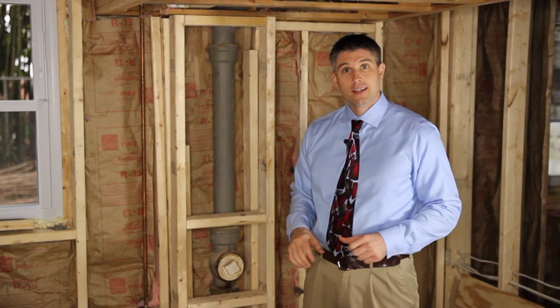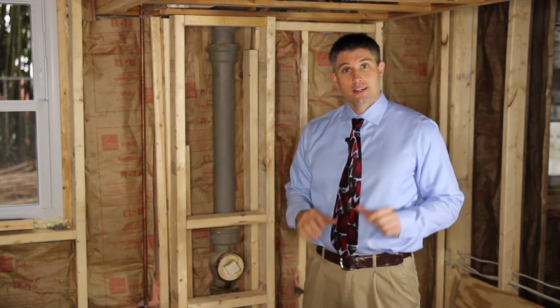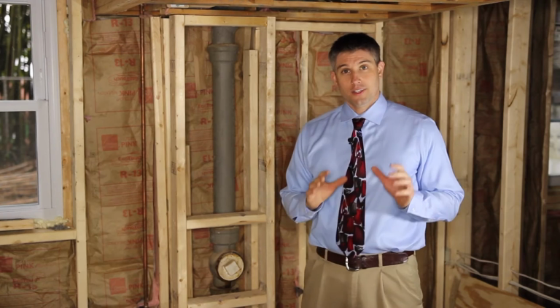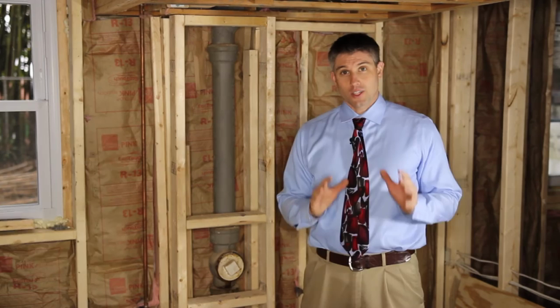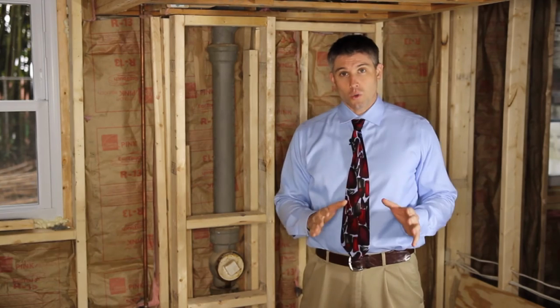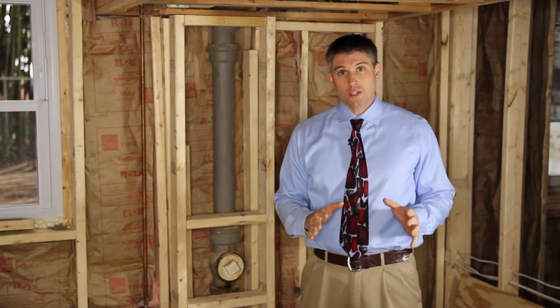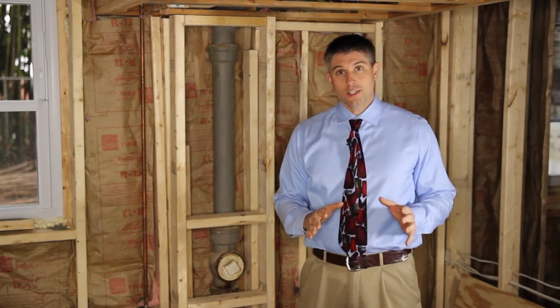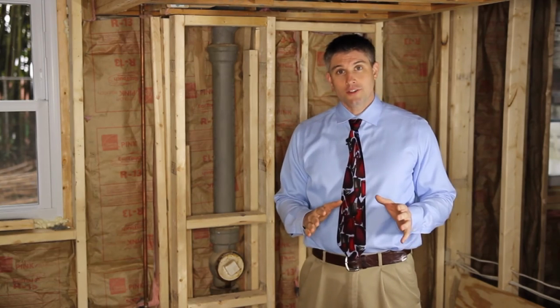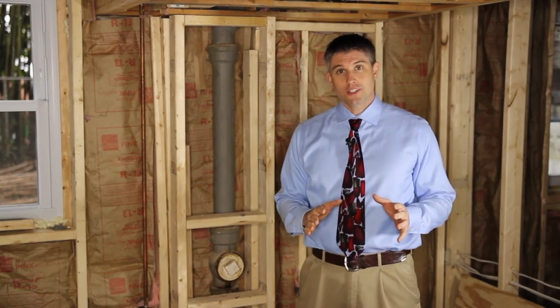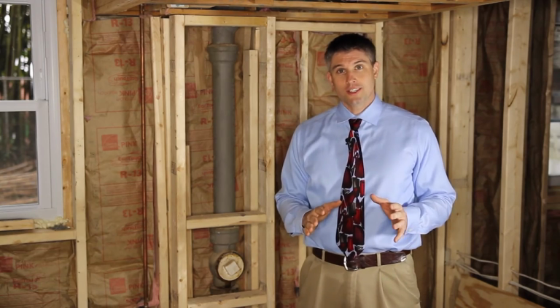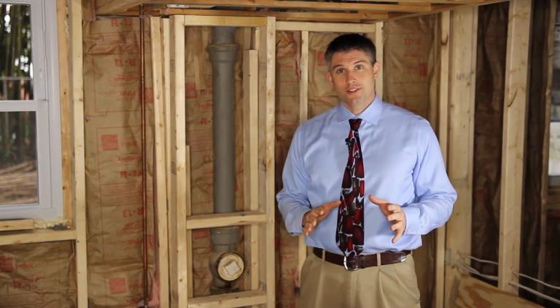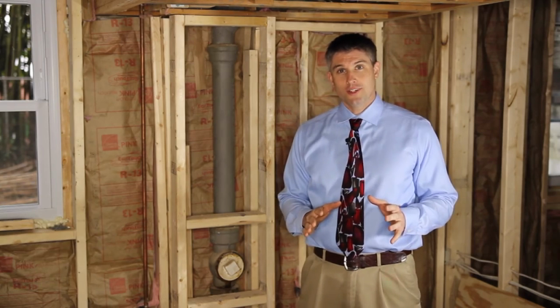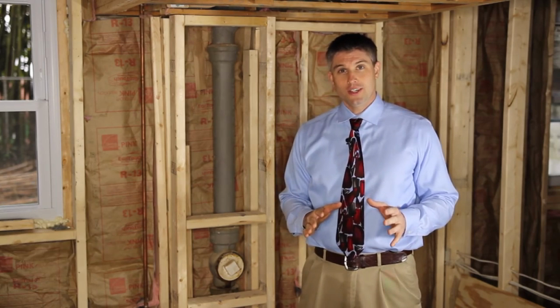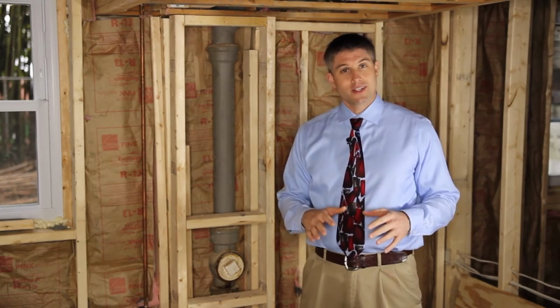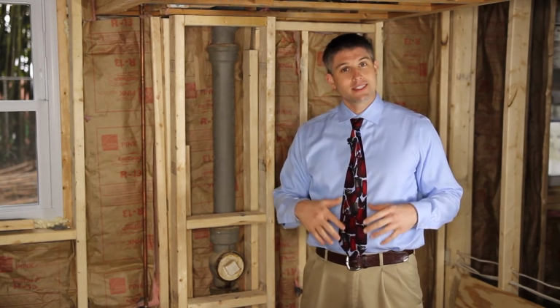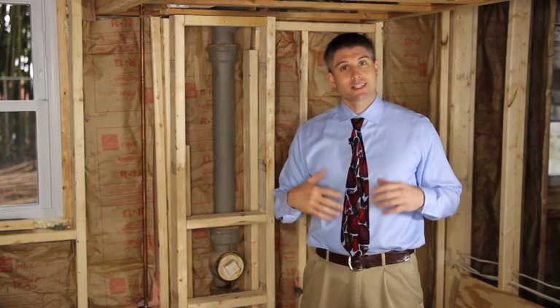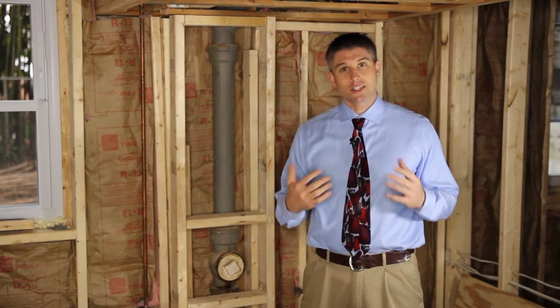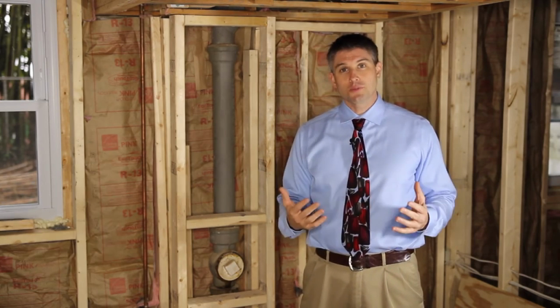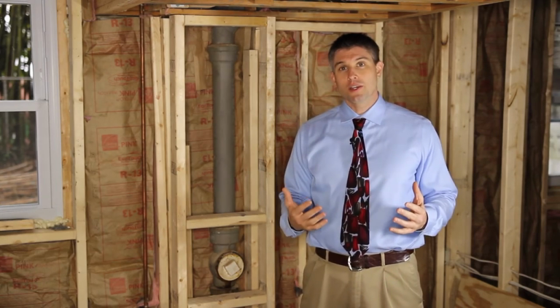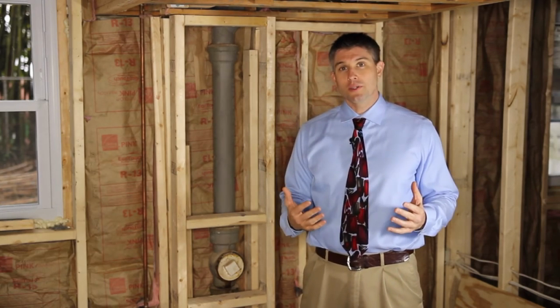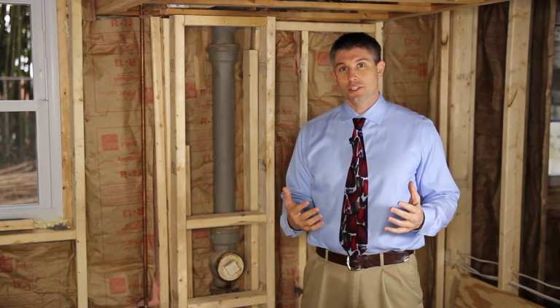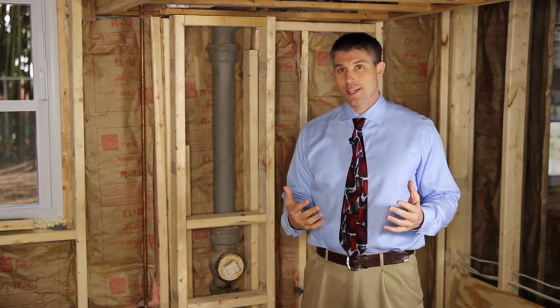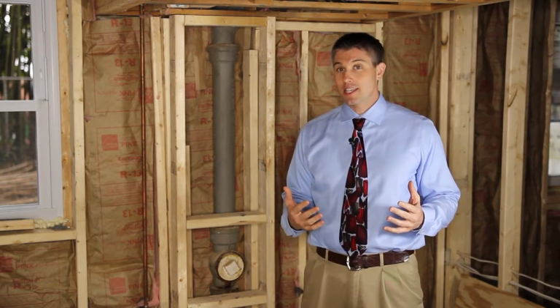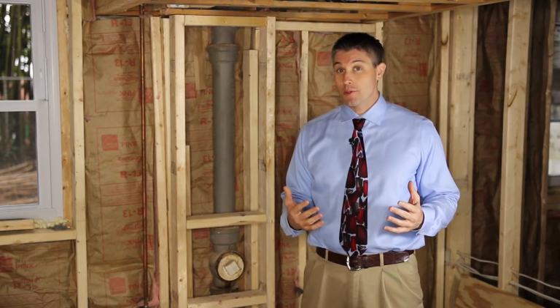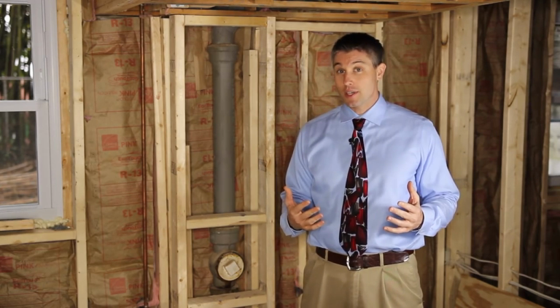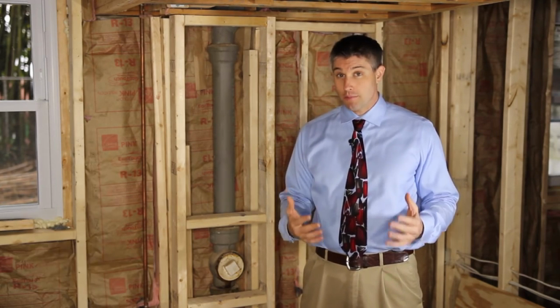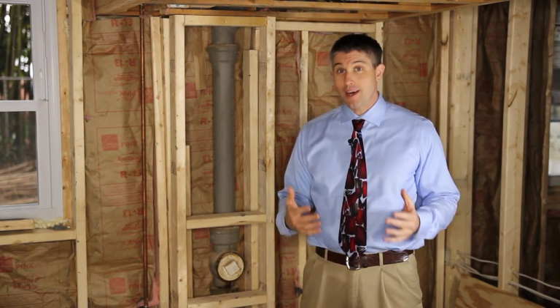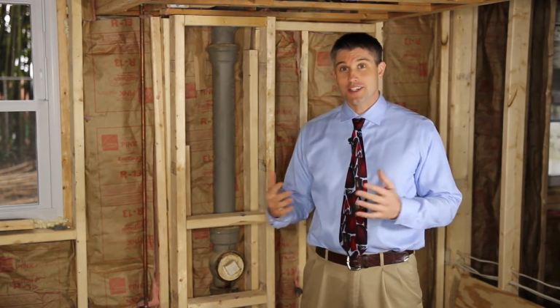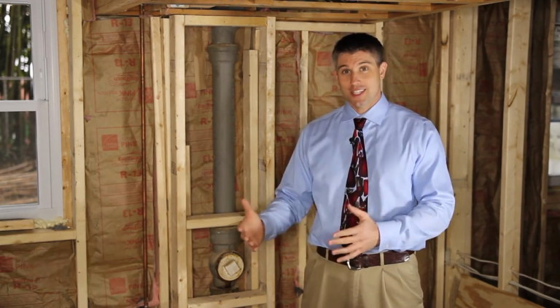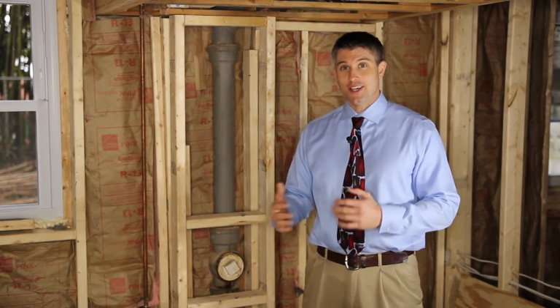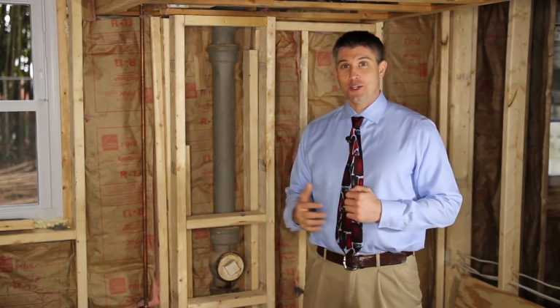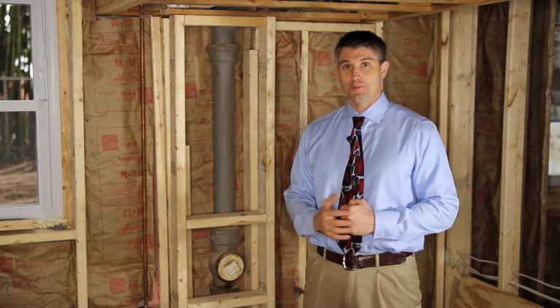If you like the quality and efficiency of this video, contact a Lux Manor Realtor the next time you're ready to buy or sell a home.